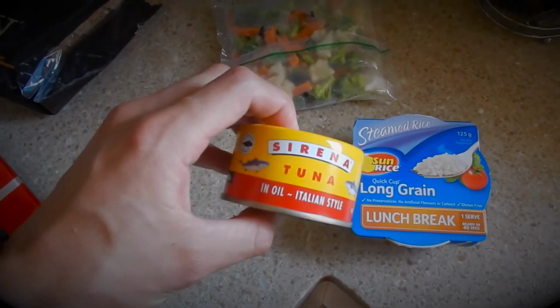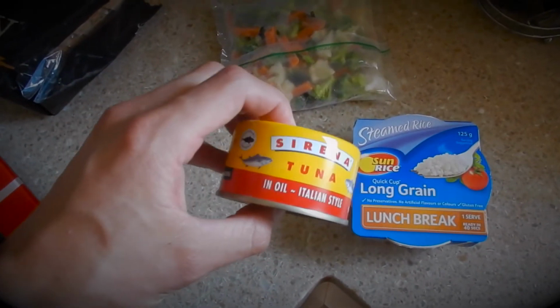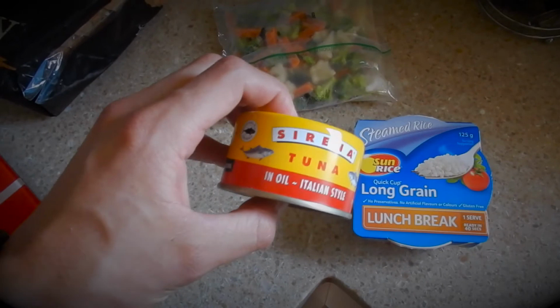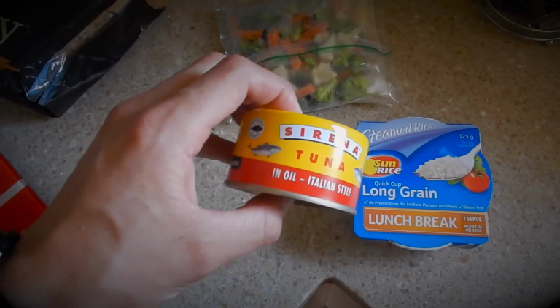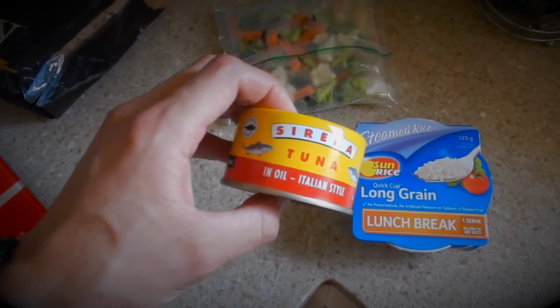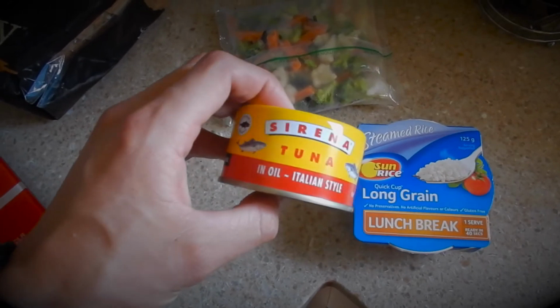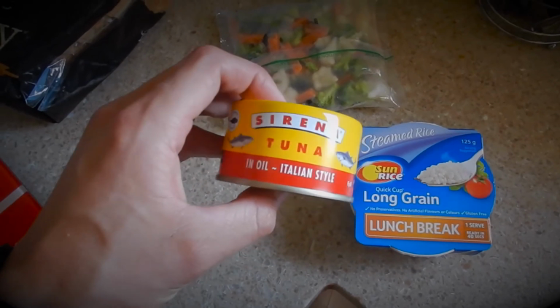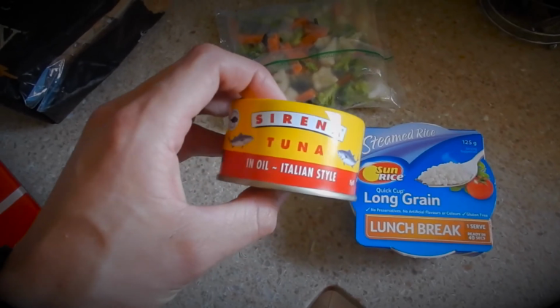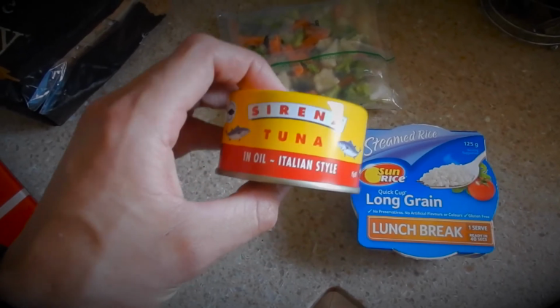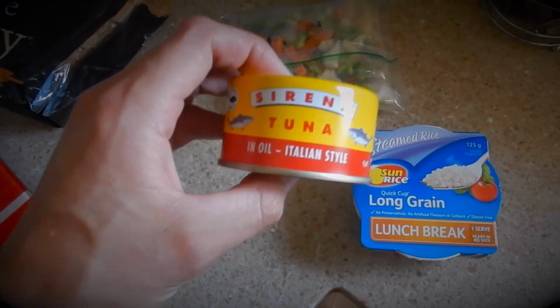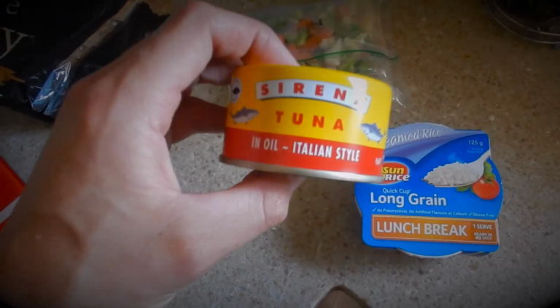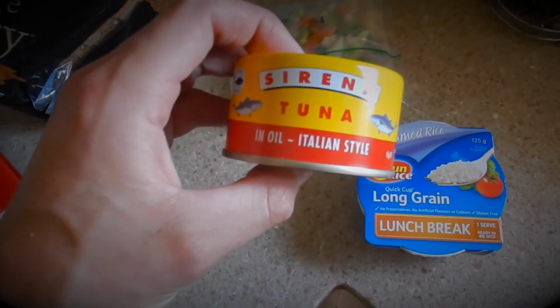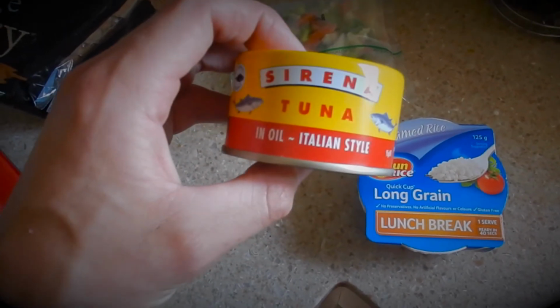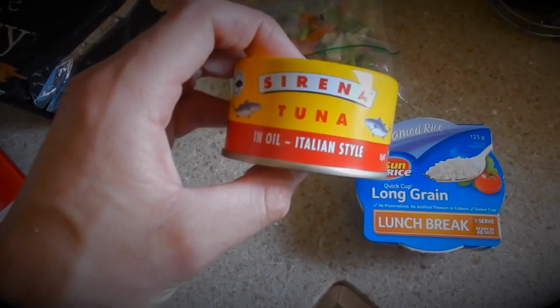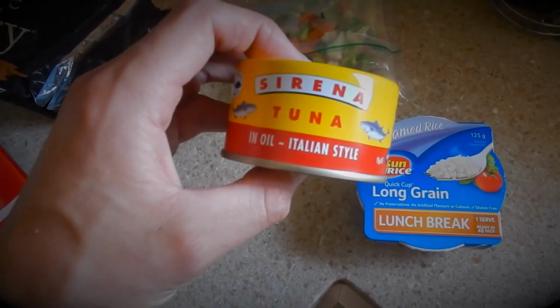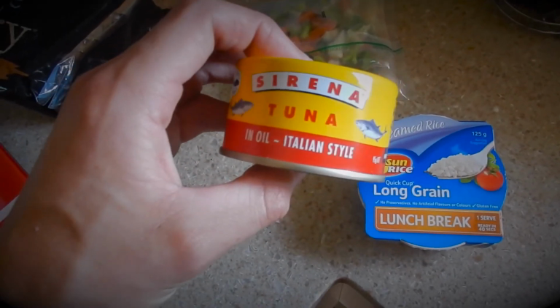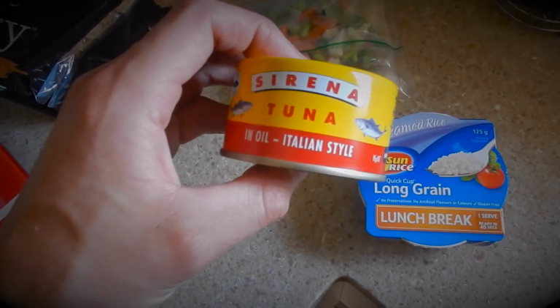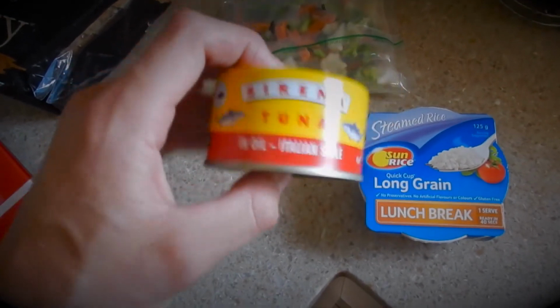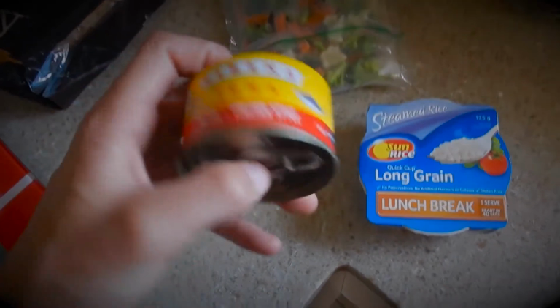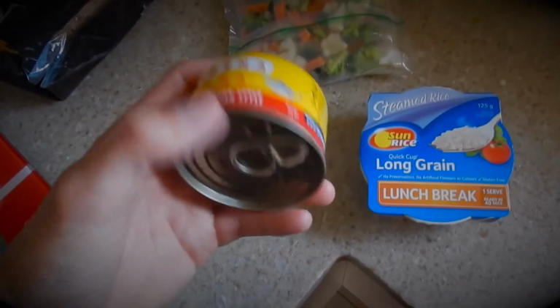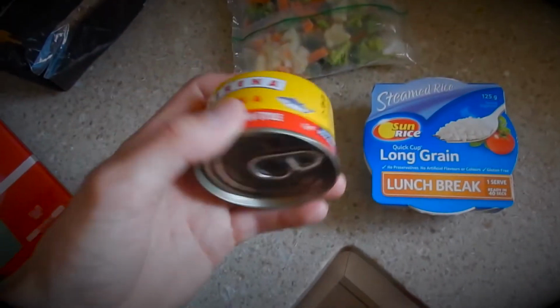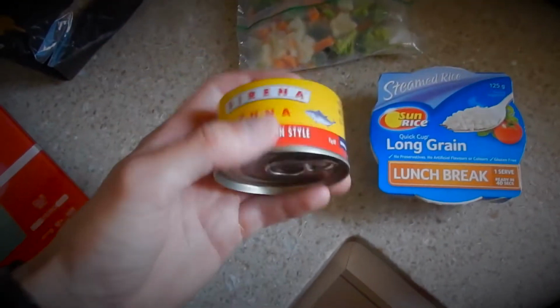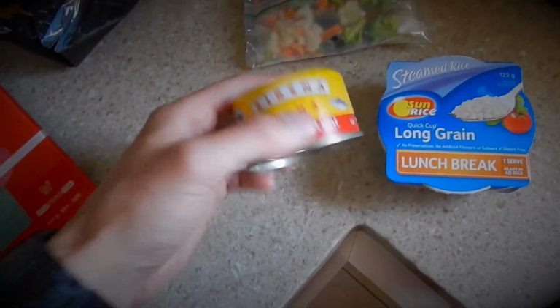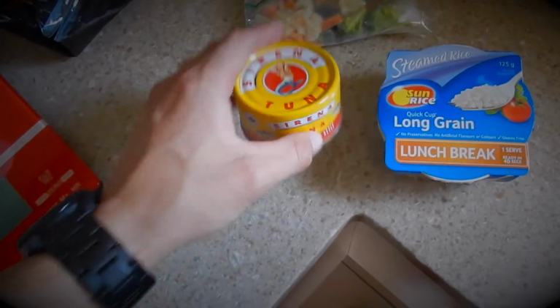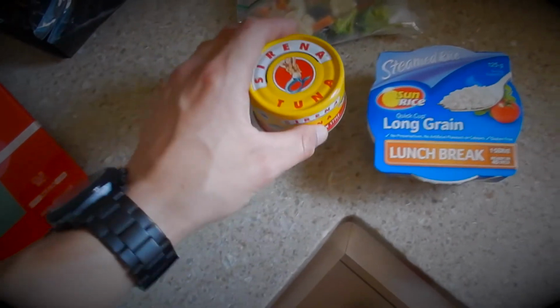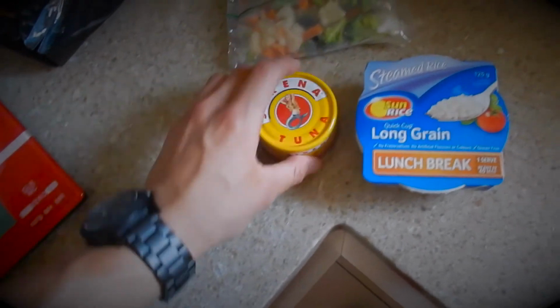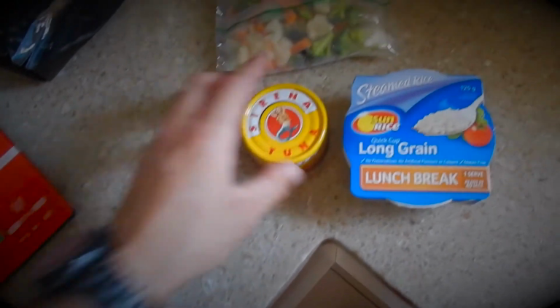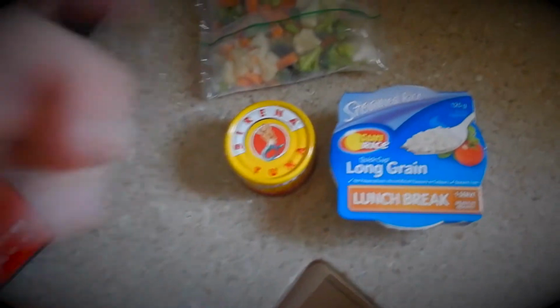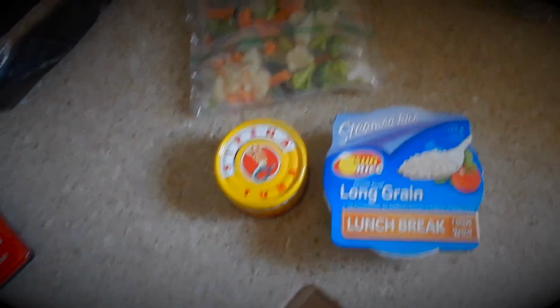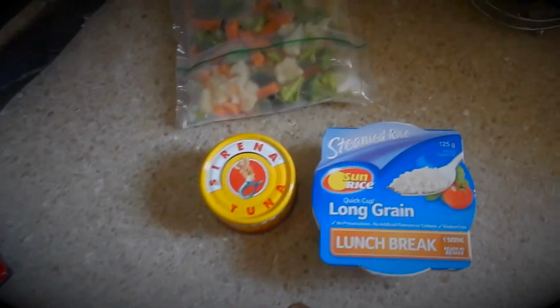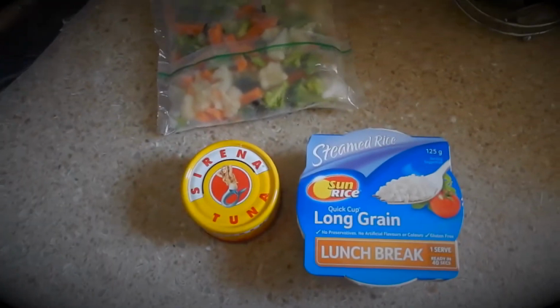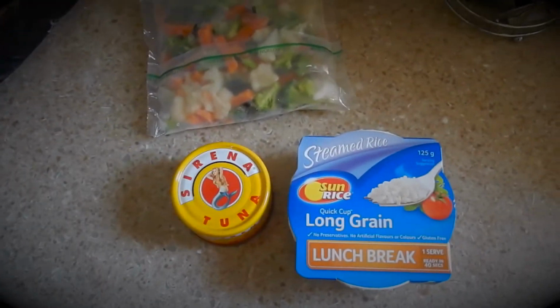And then one to two cans of tuna — this is one of my favorites, a Sirena chilli style tuna. Chuck it all in a bowl and you're good to go.